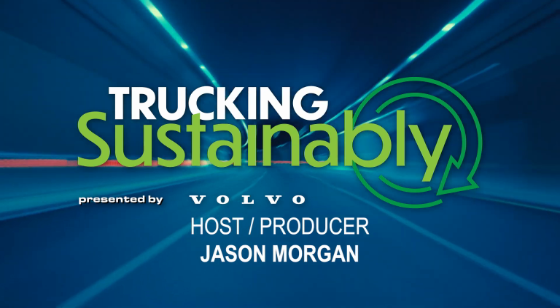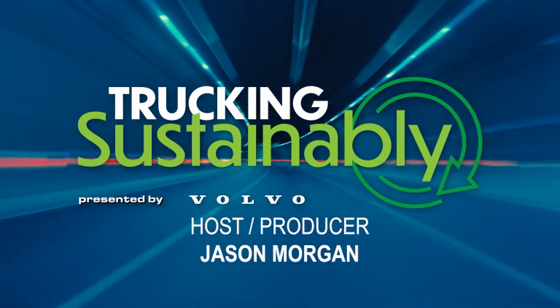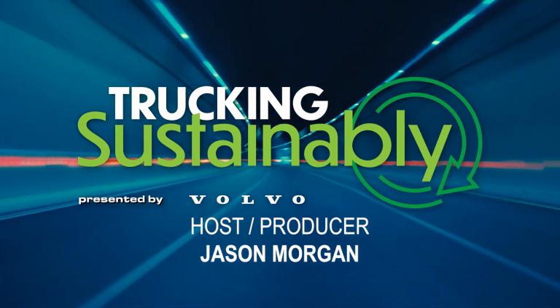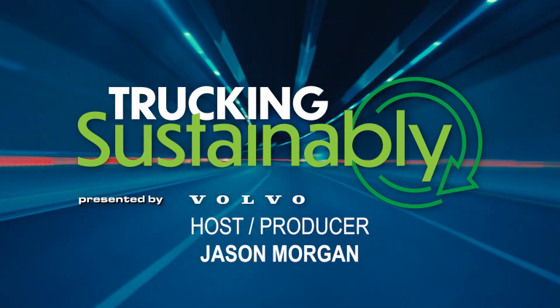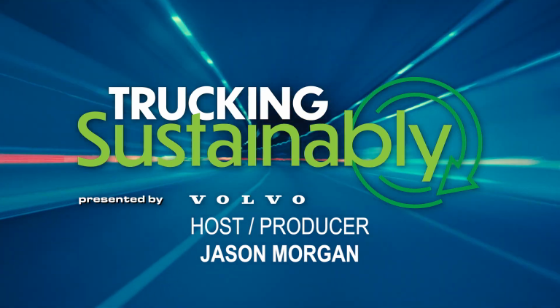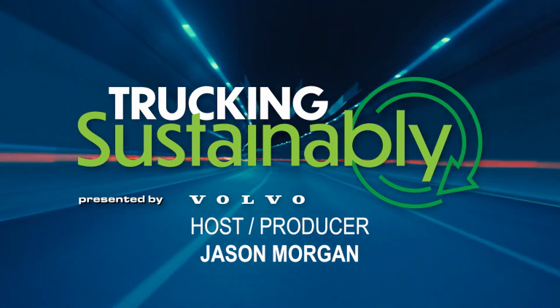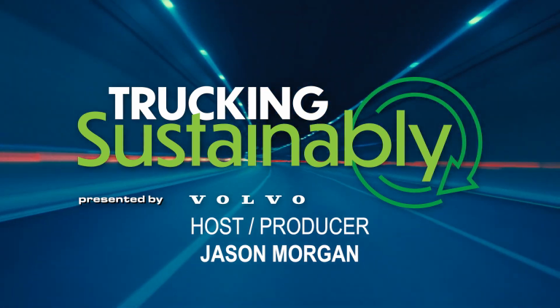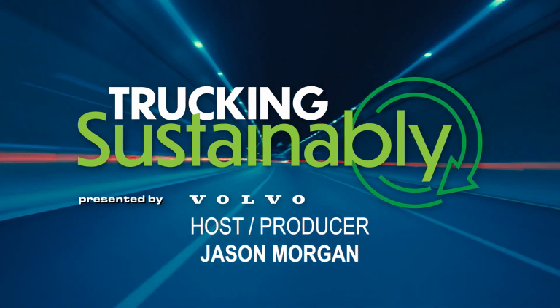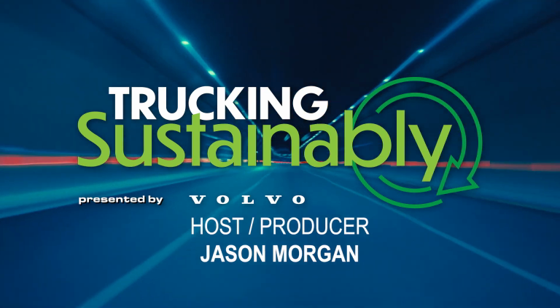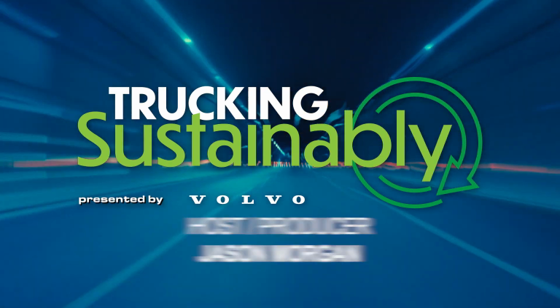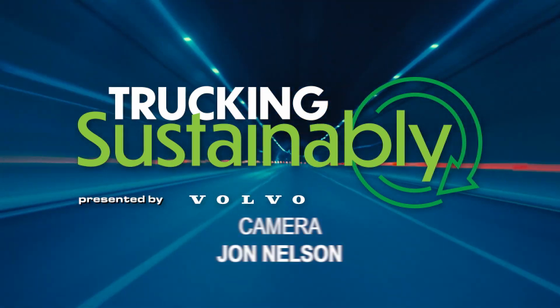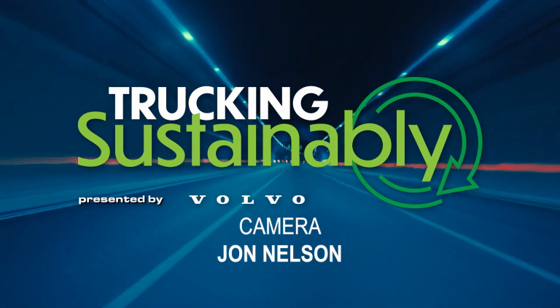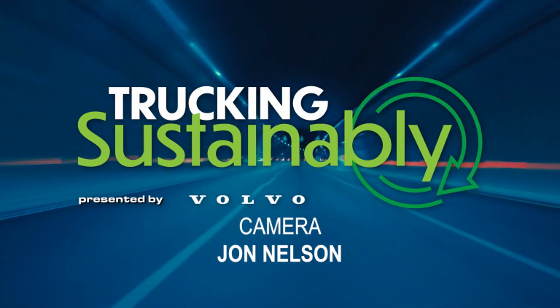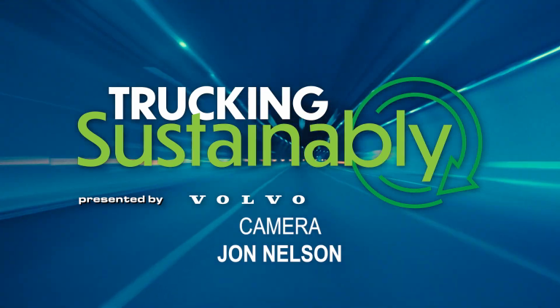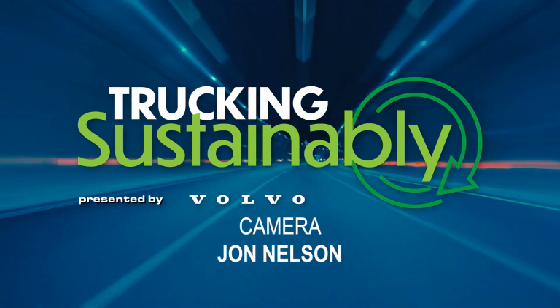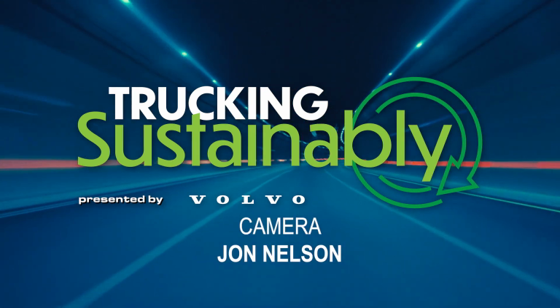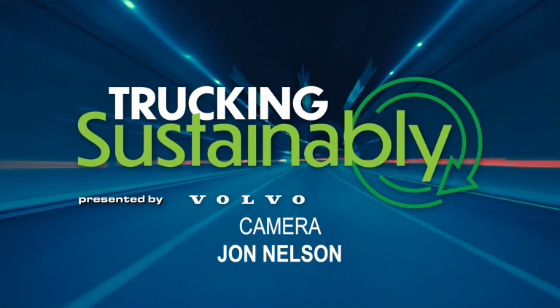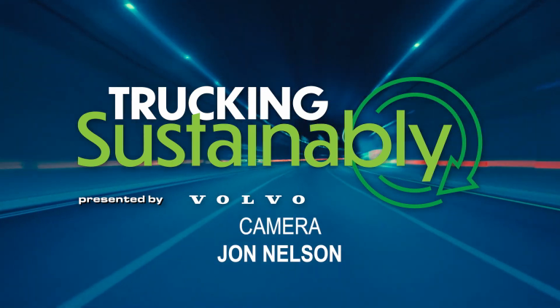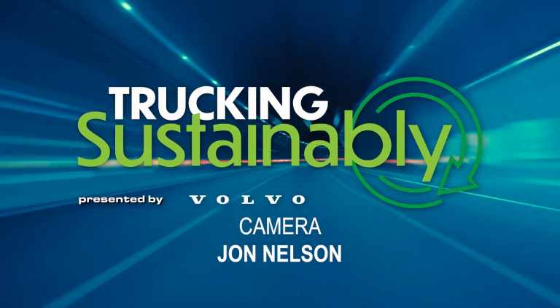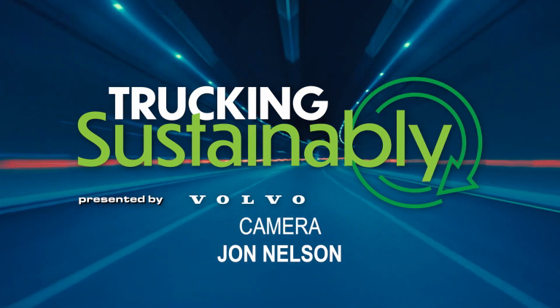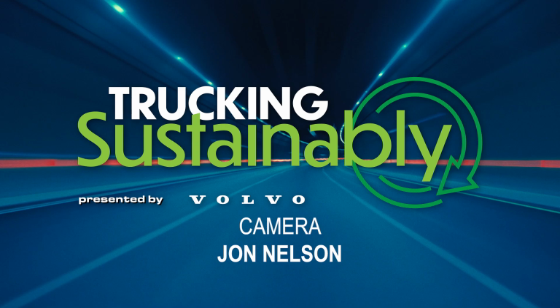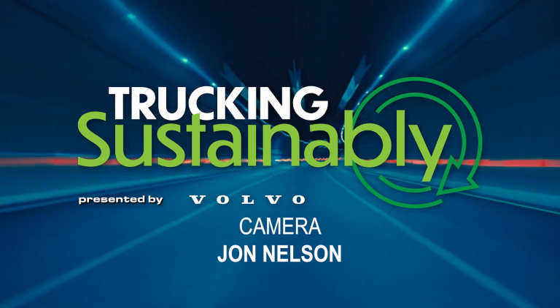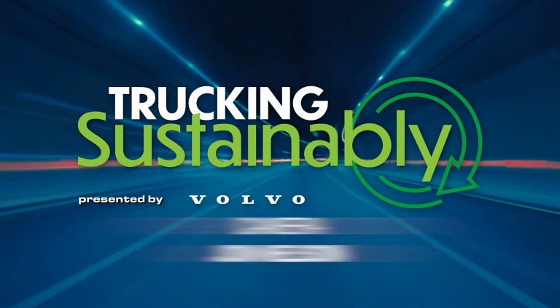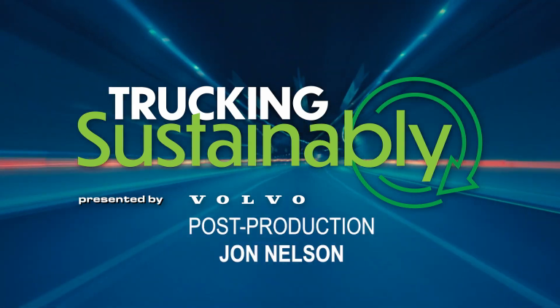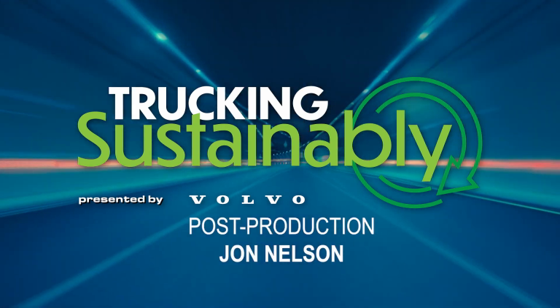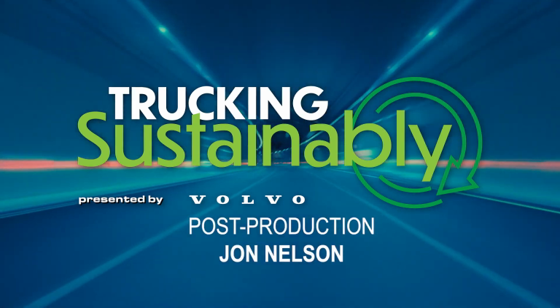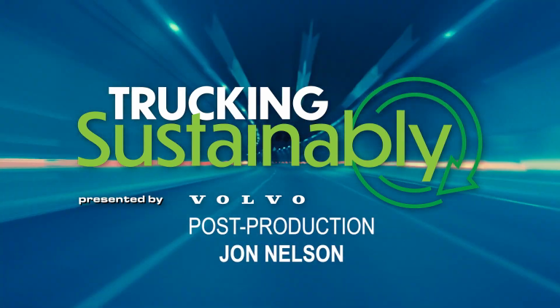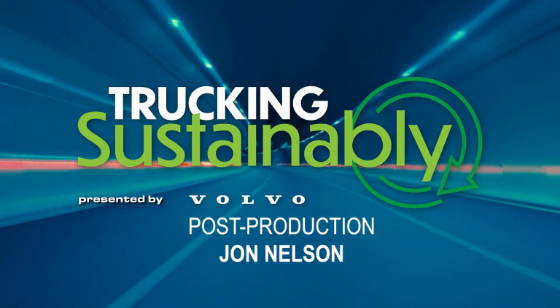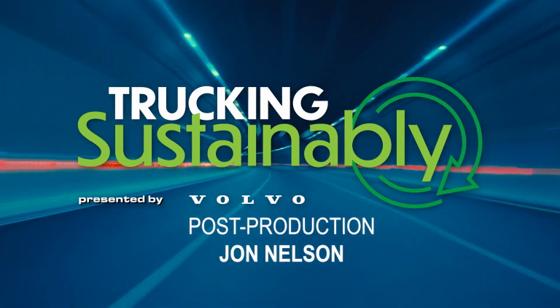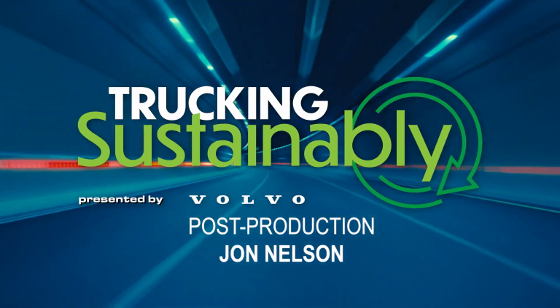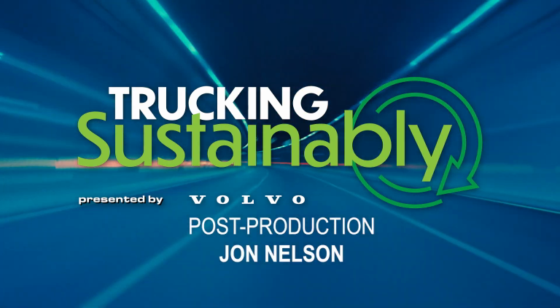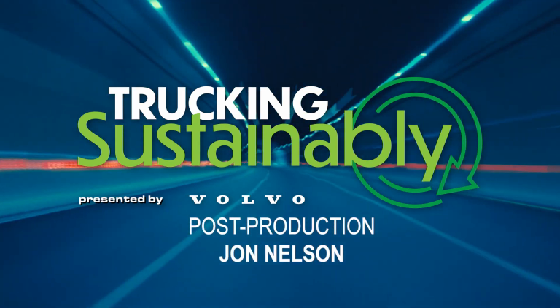Very interesting insight — I really appreciate it. Thank you for taking the time. And thank you all for watching. We'll see you on the next Trucking Sustainably.